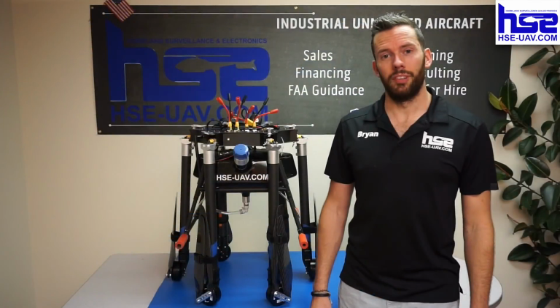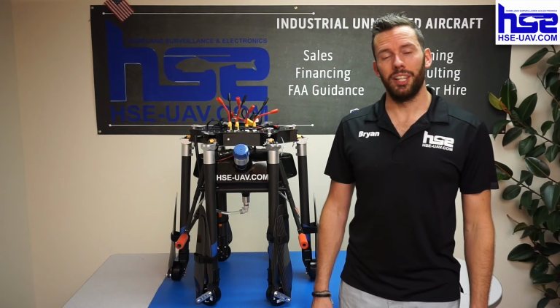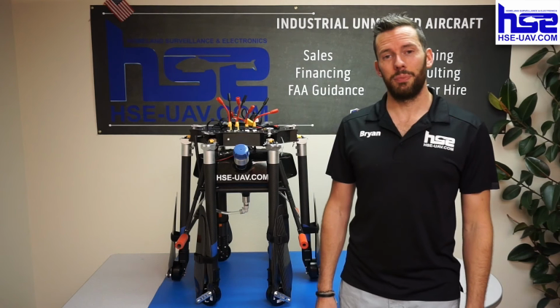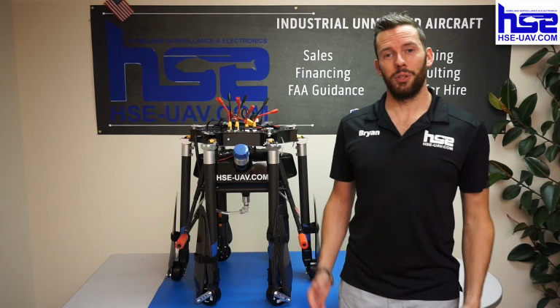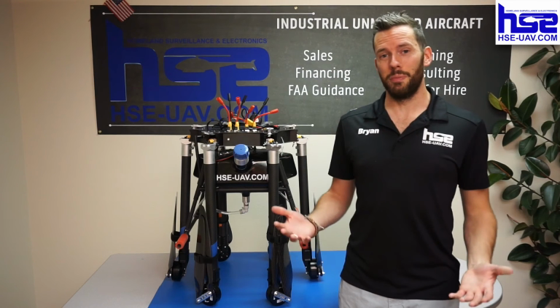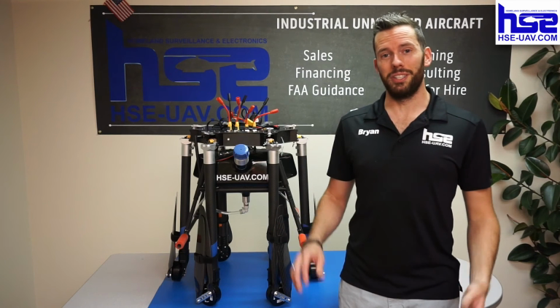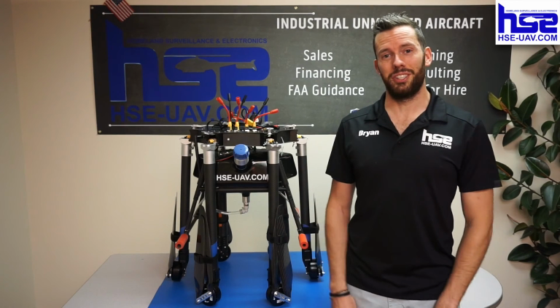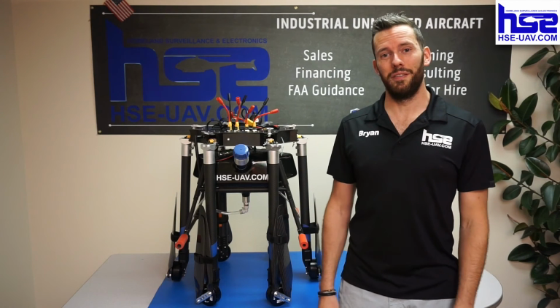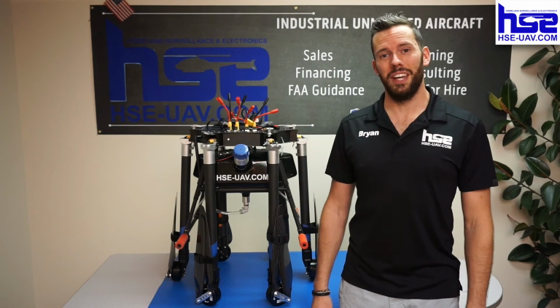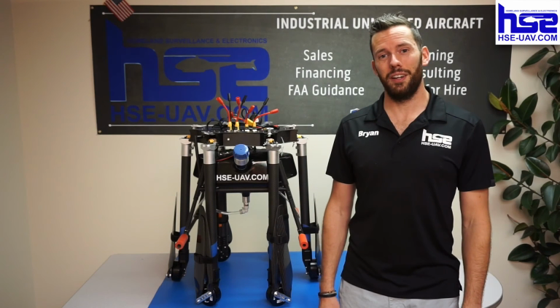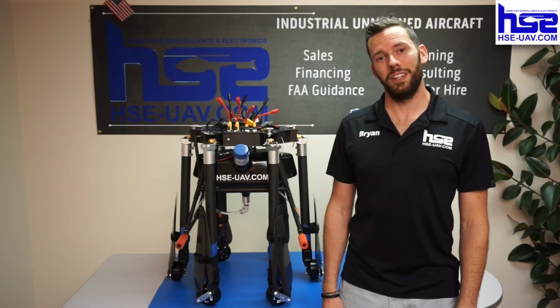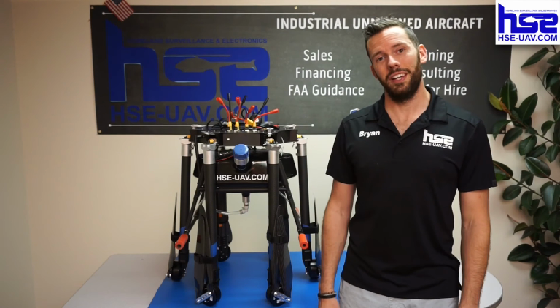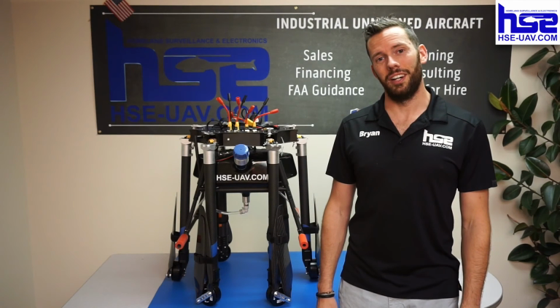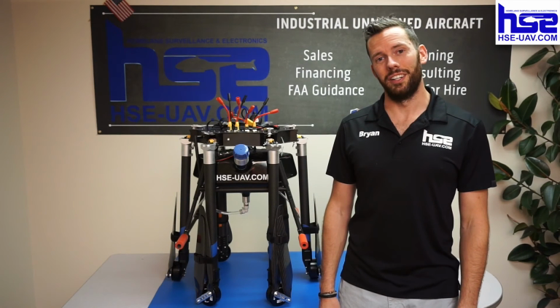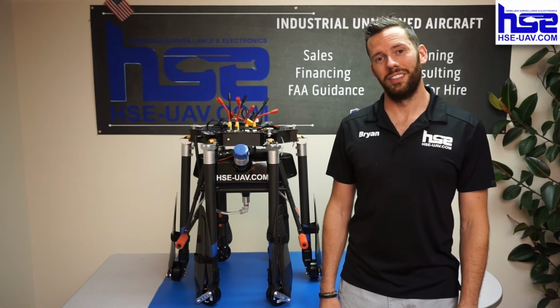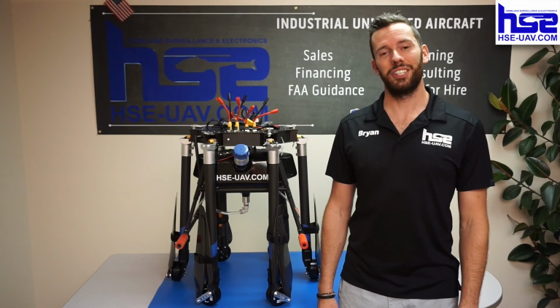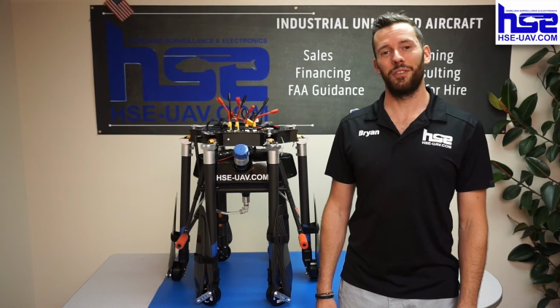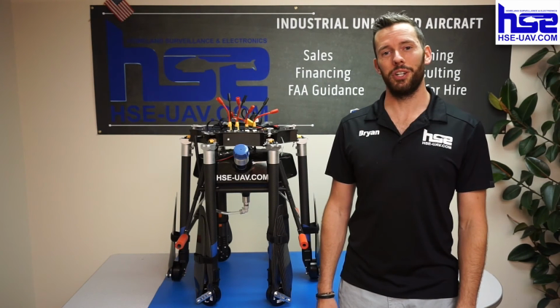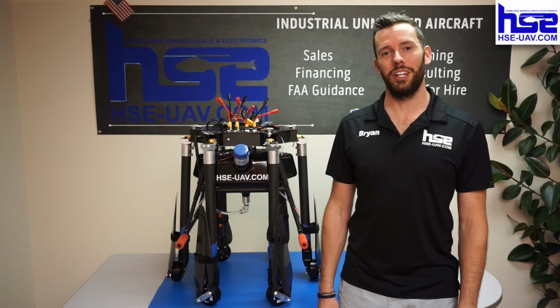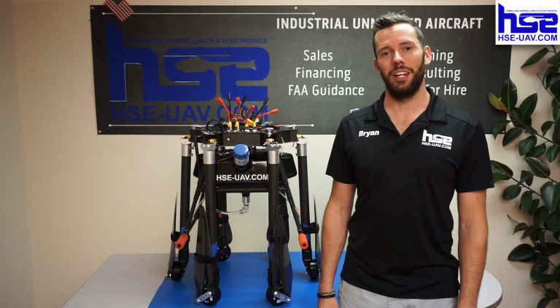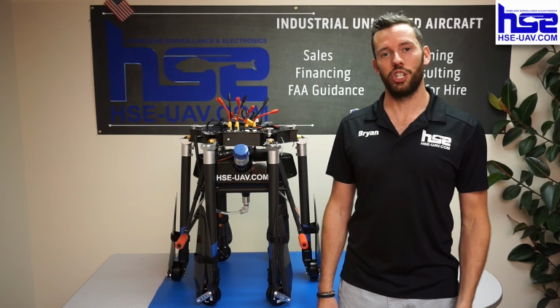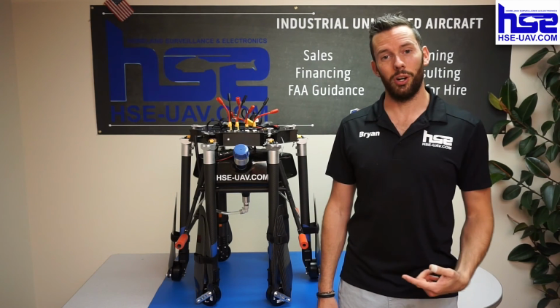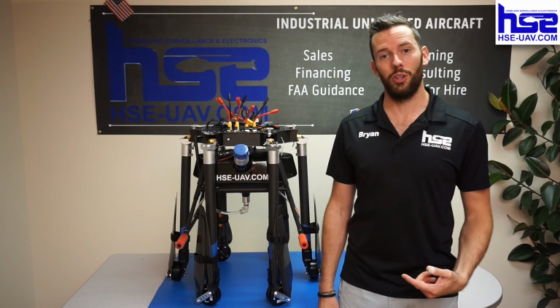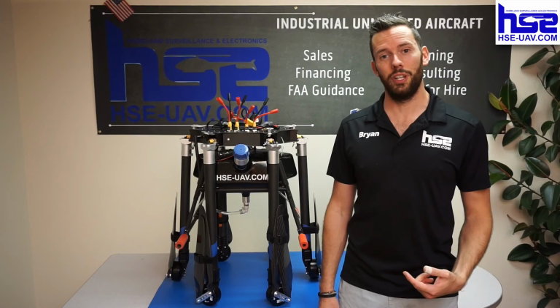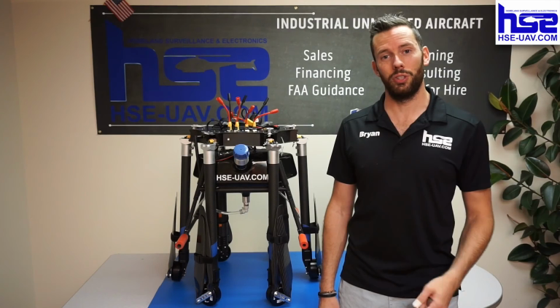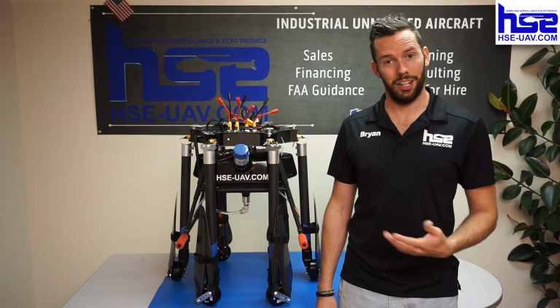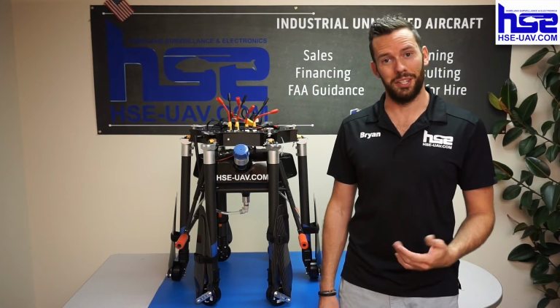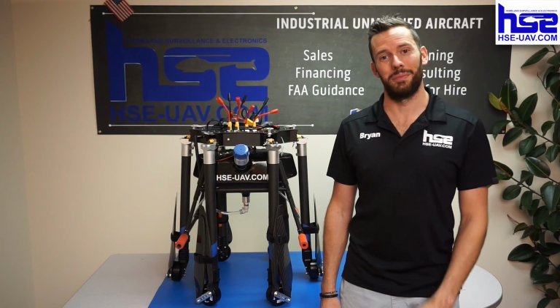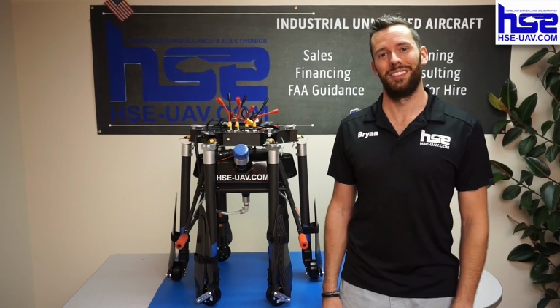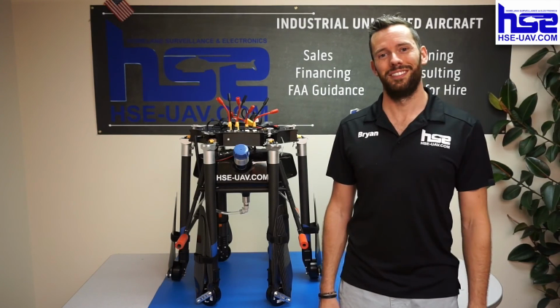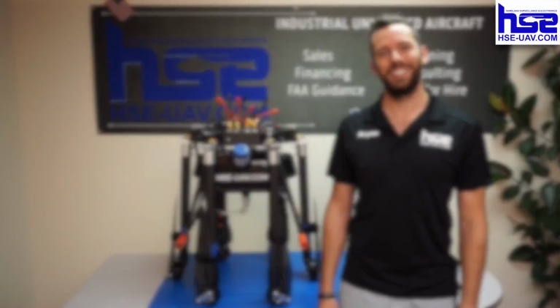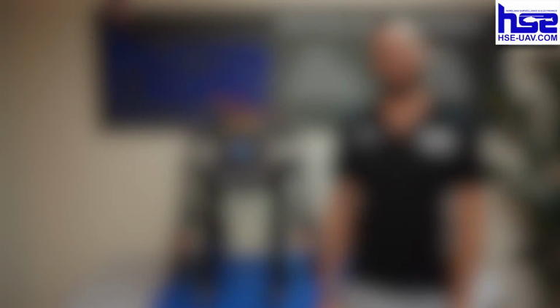And that's pretty much the basics of the AGVA line. Thanks again for watching — check out our other videos on the next steps. Thanks again.